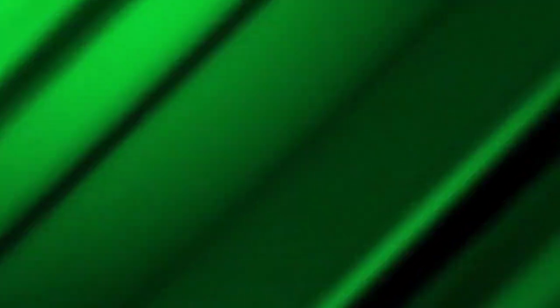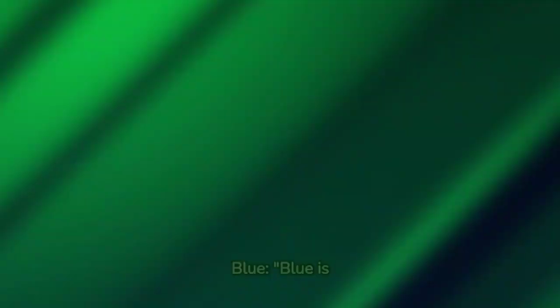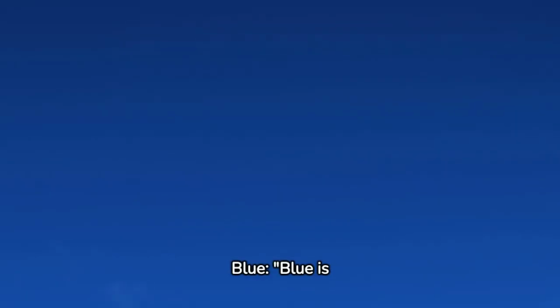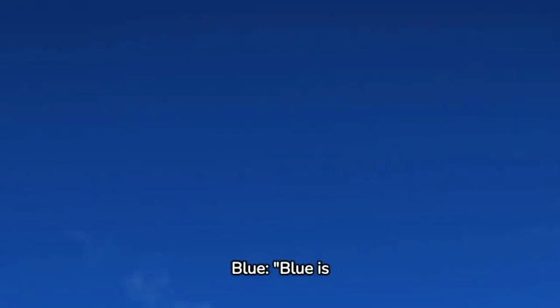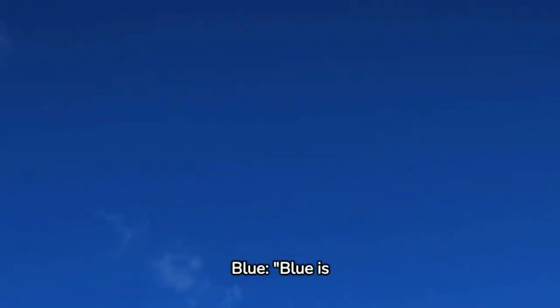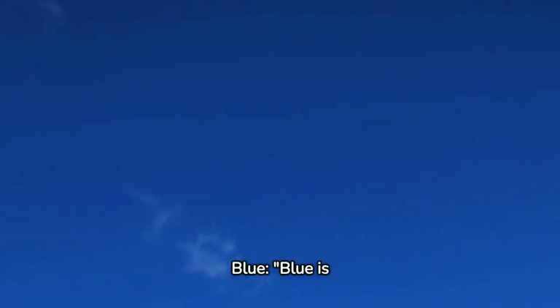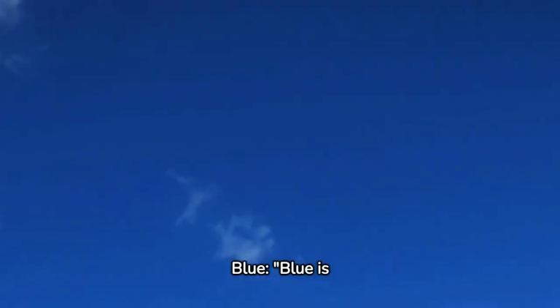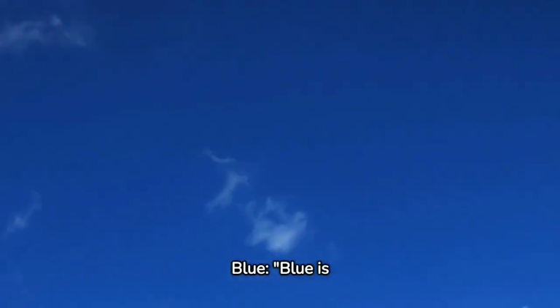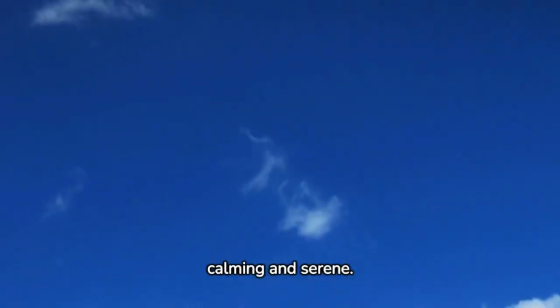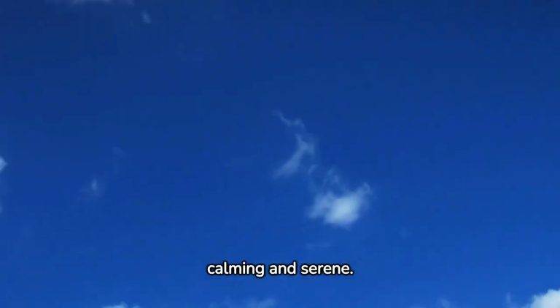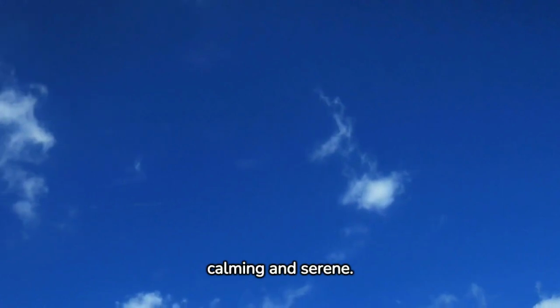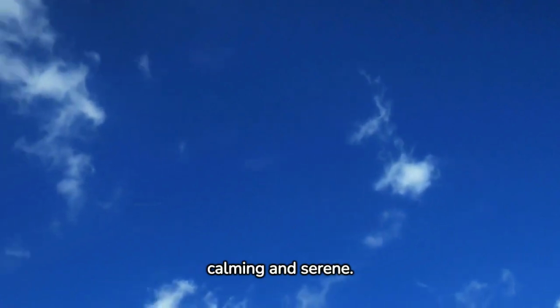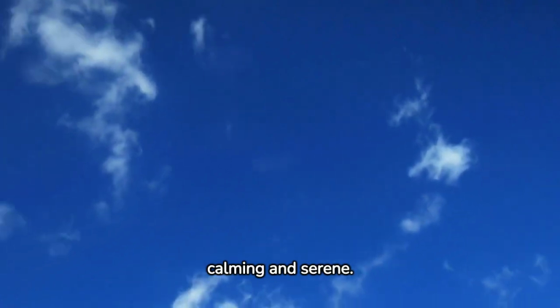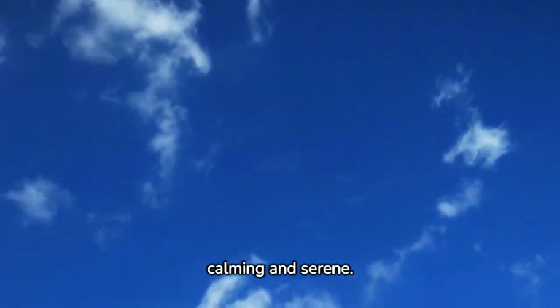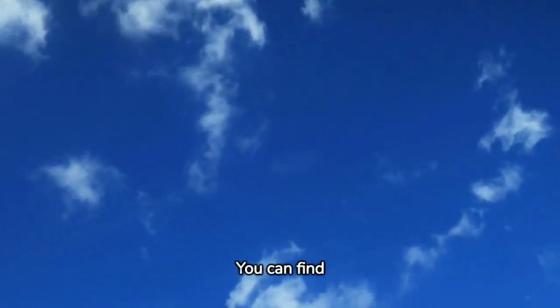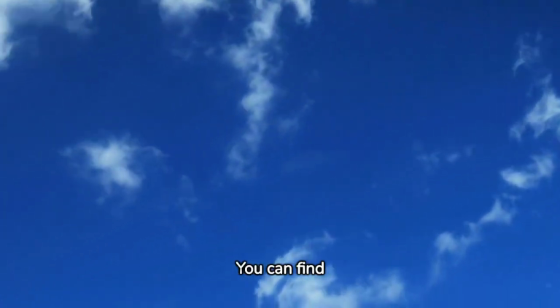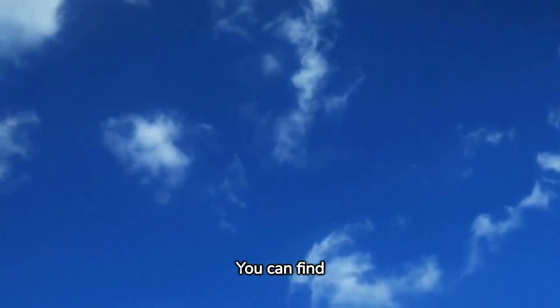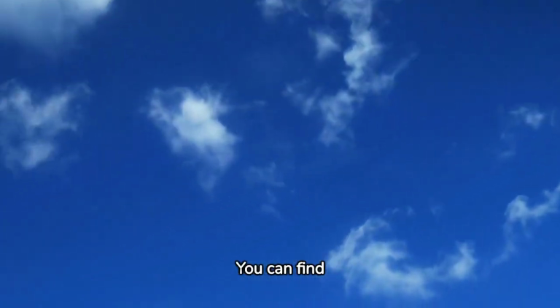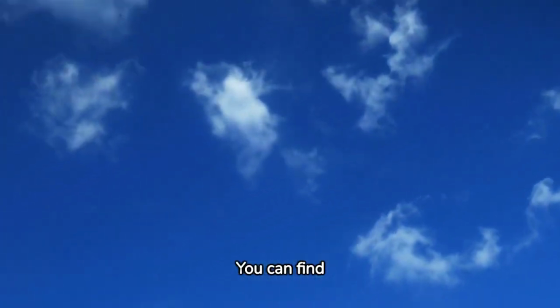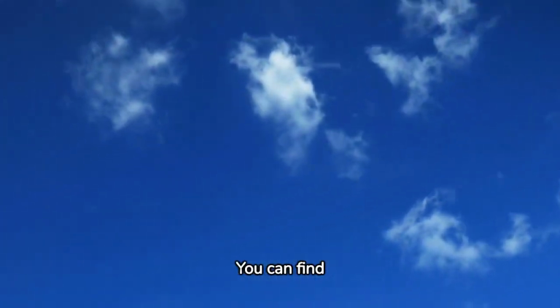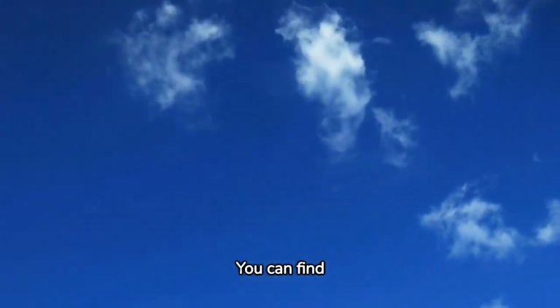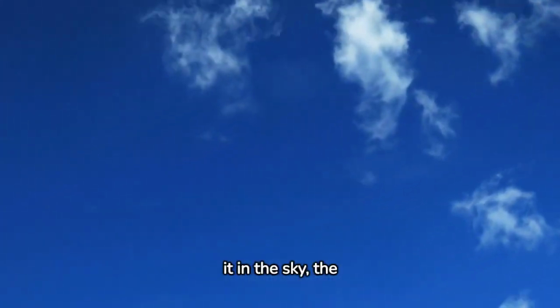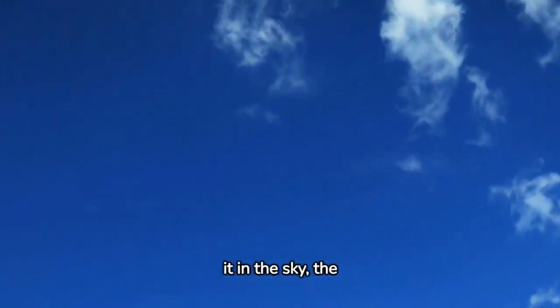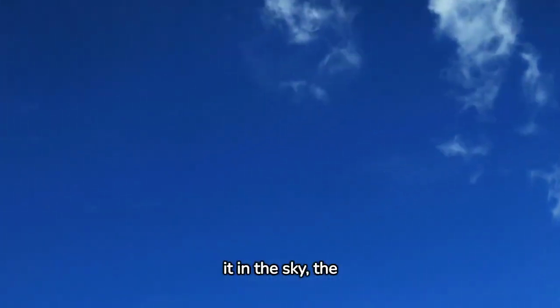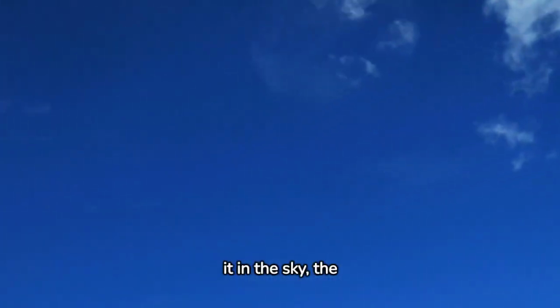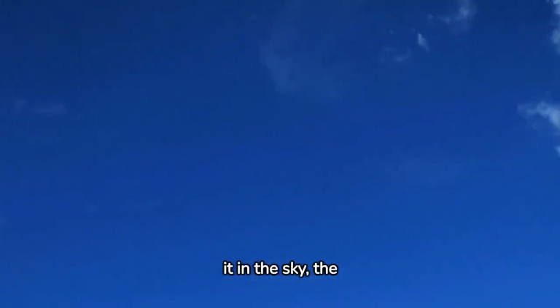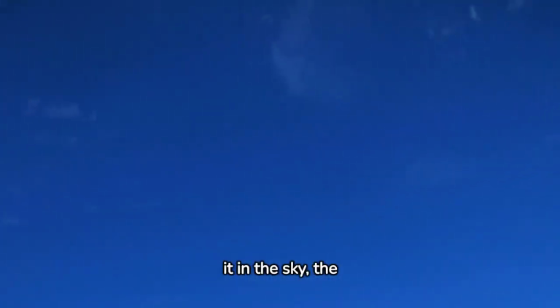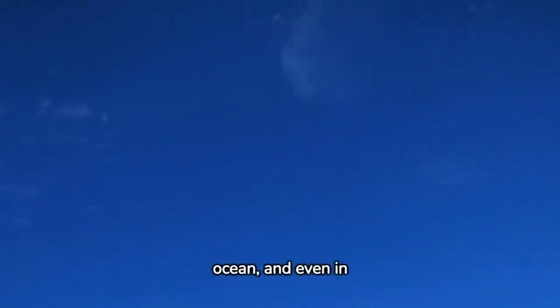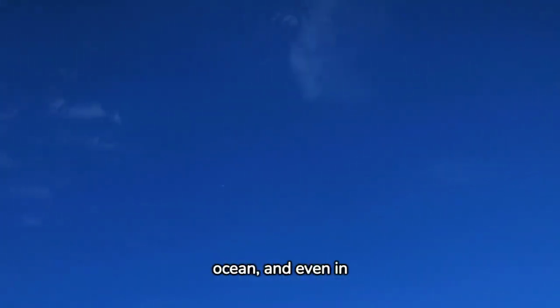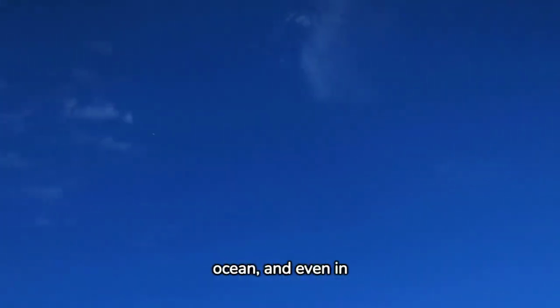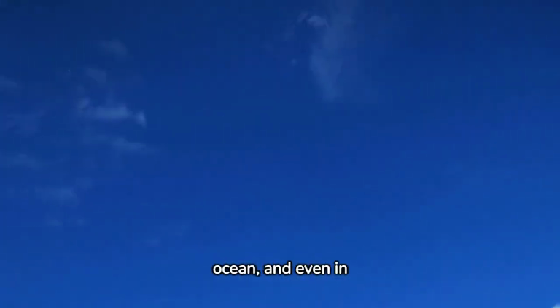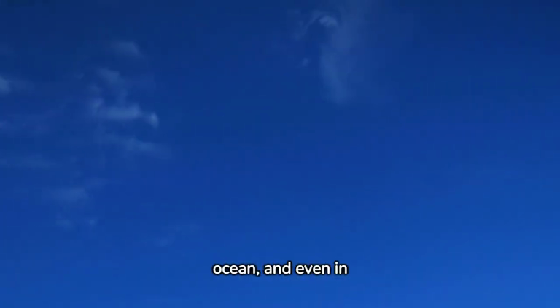Blue. Blue is calming and serene. You can find it in the sky, the ocean, and even in blueberries.